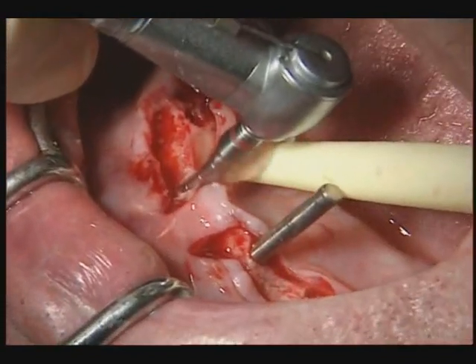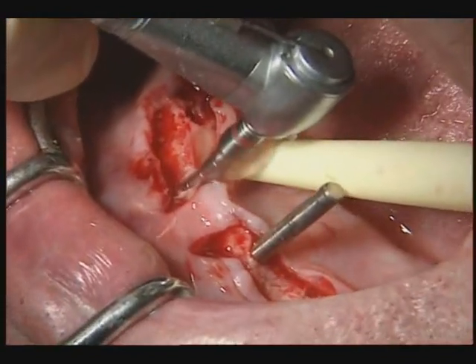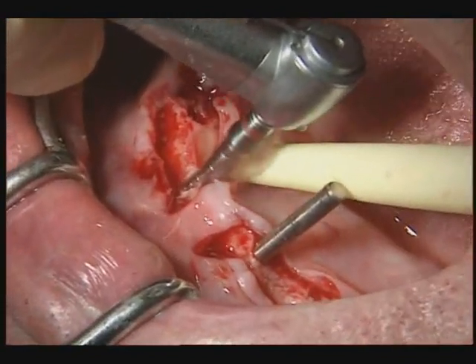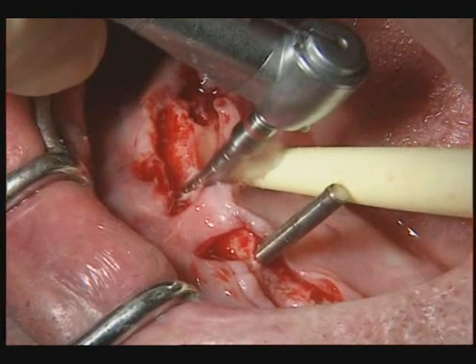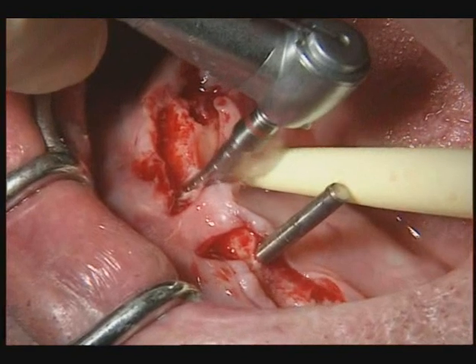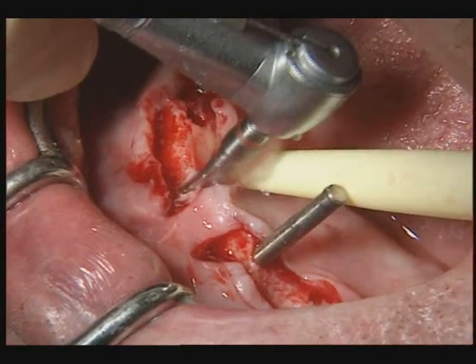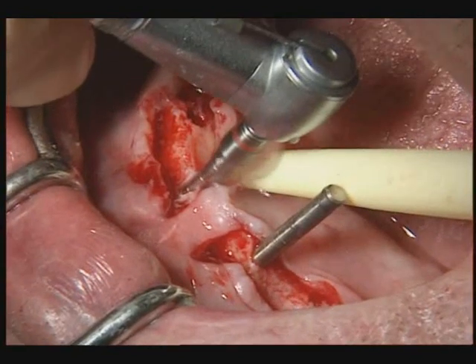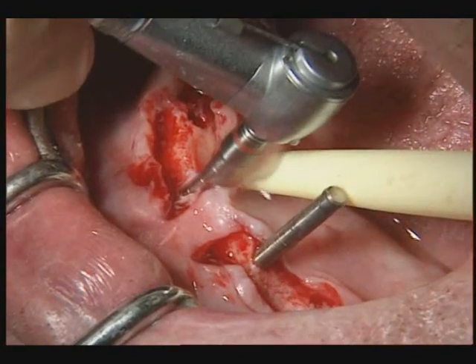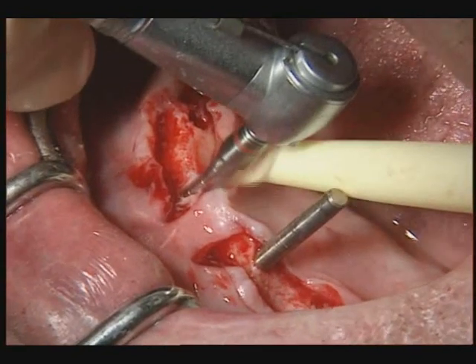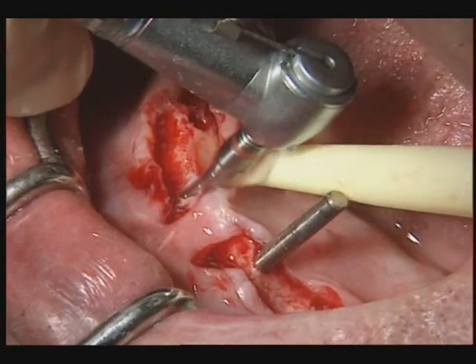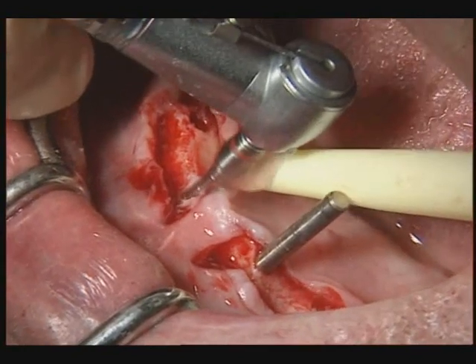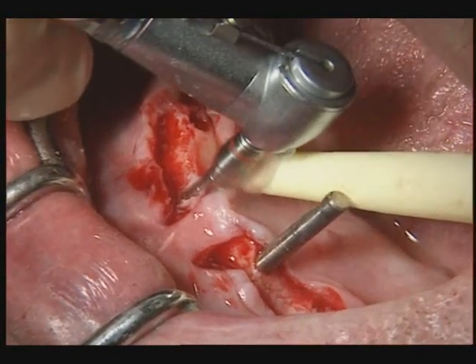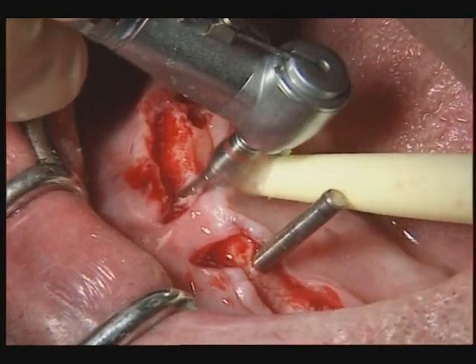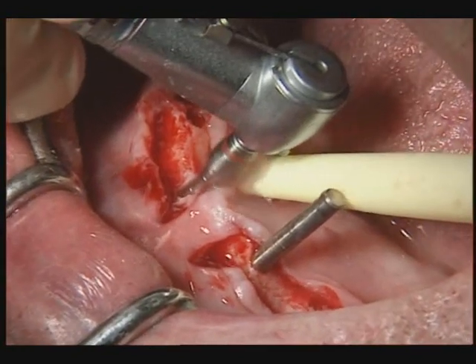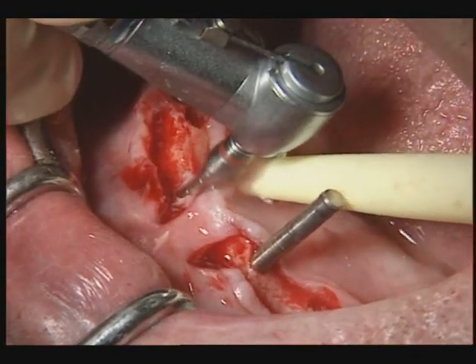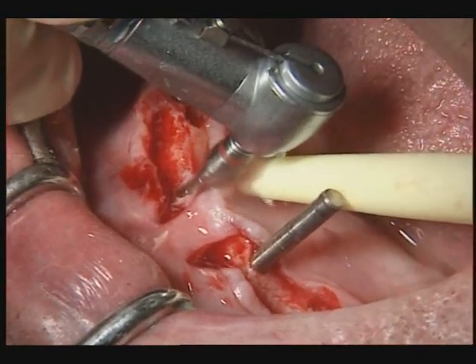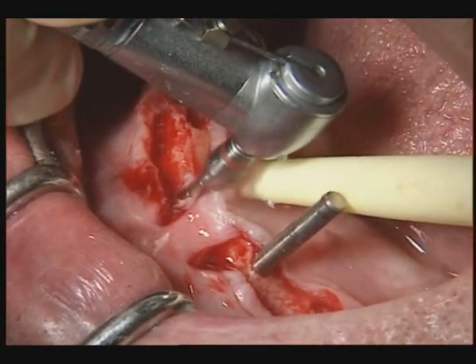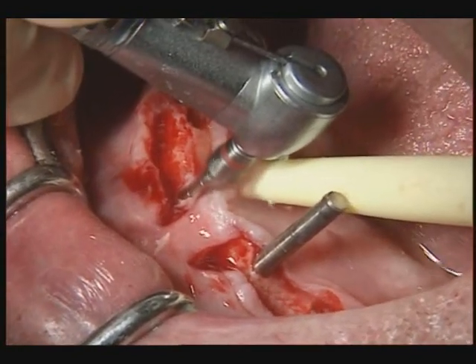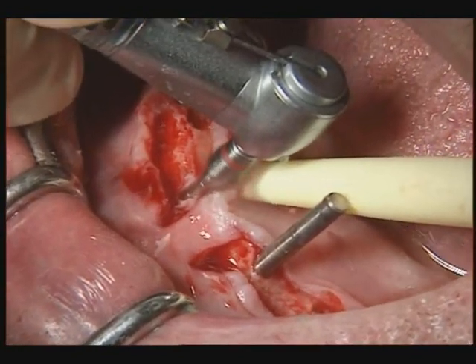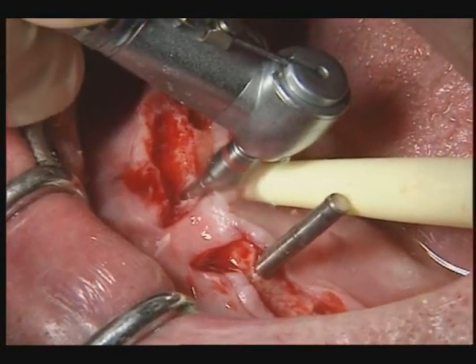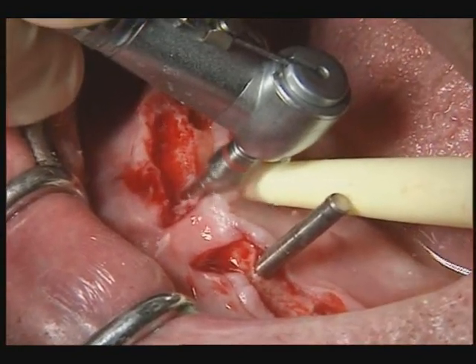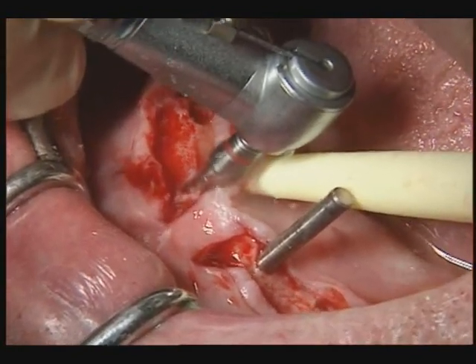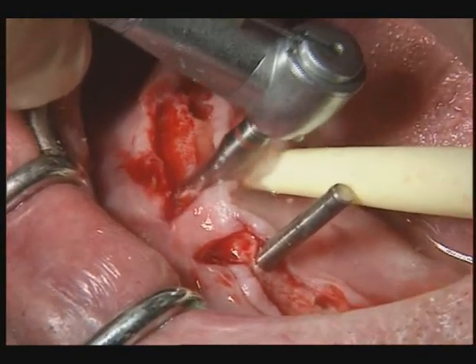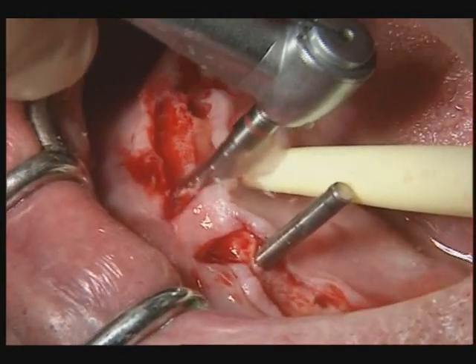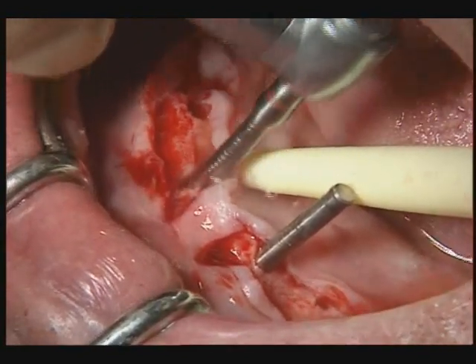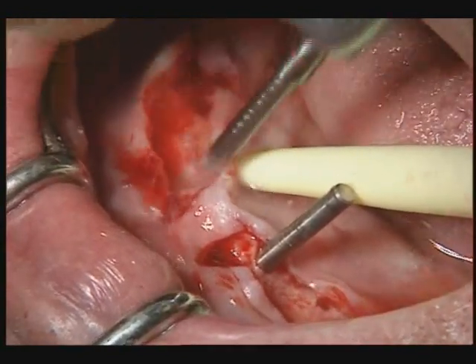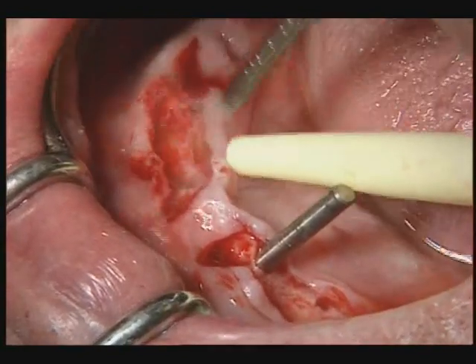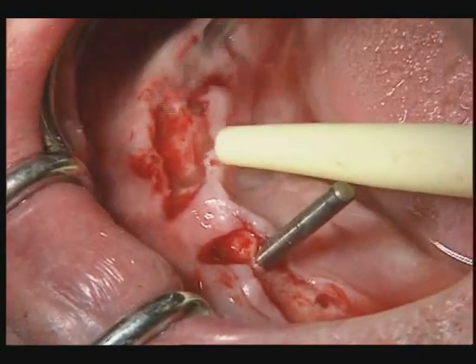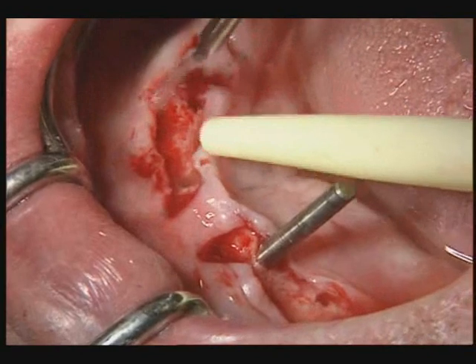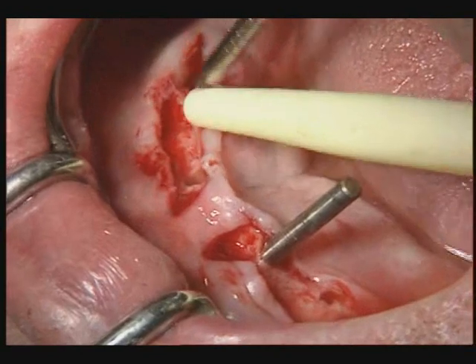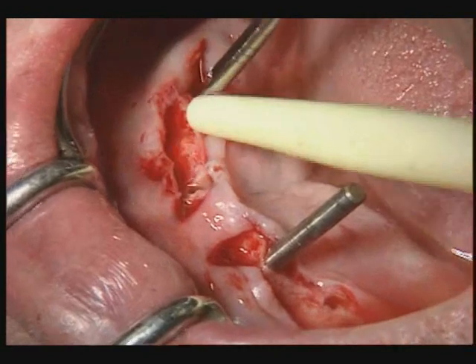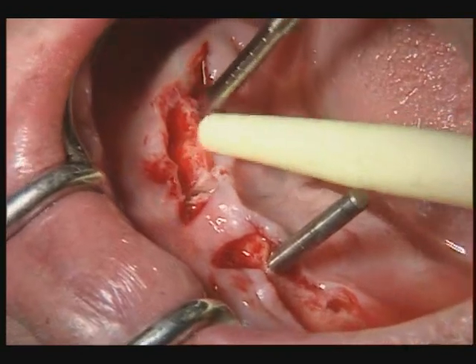The insertion depth must be calculated to ensure that the implants are placed slightly subcortically.